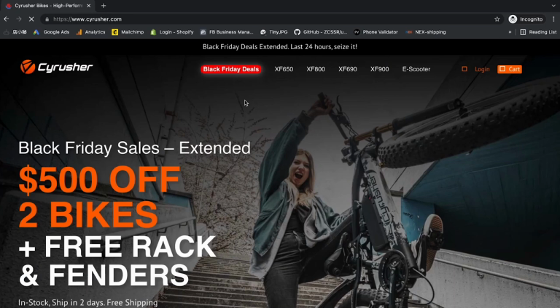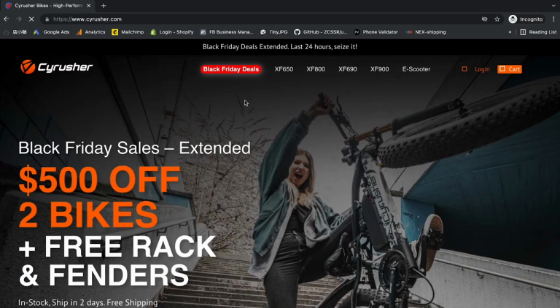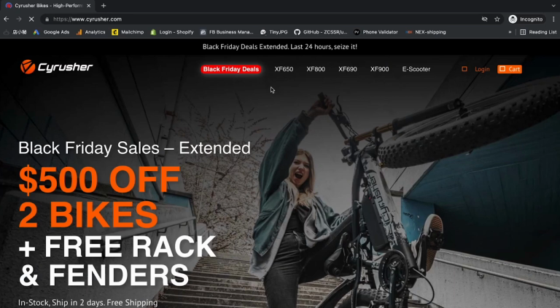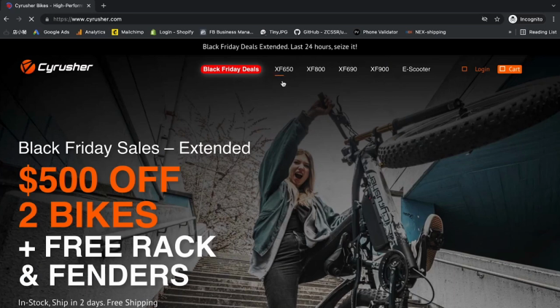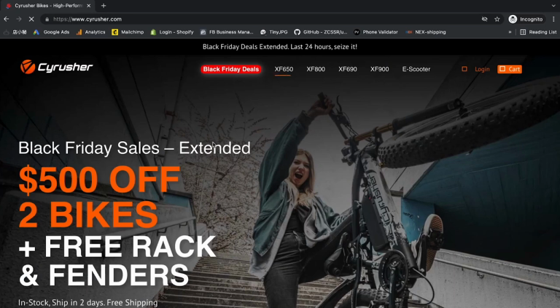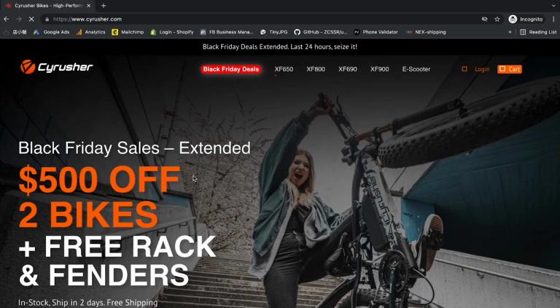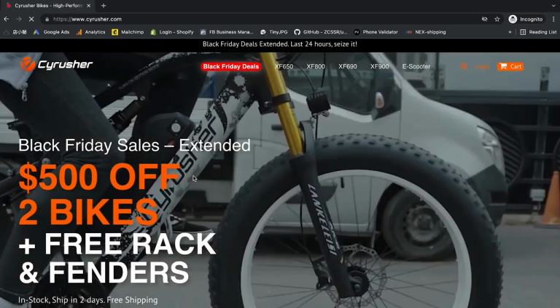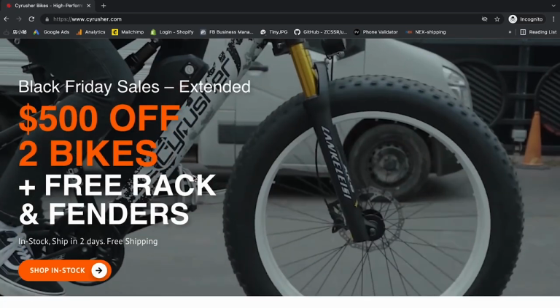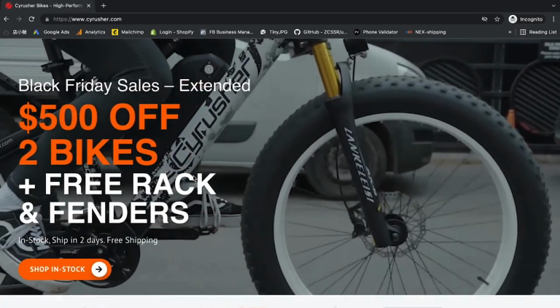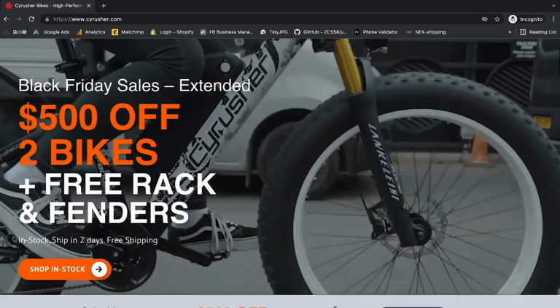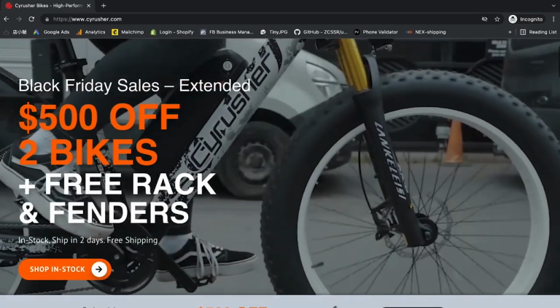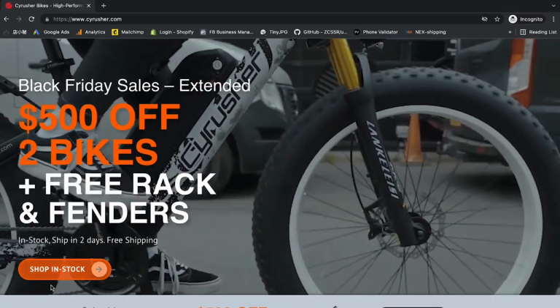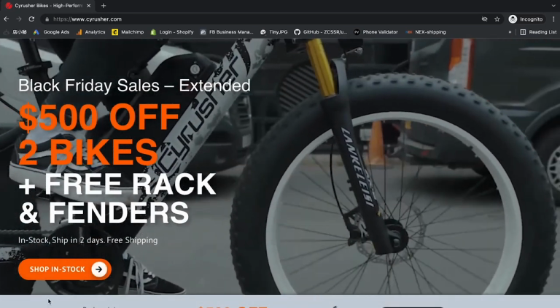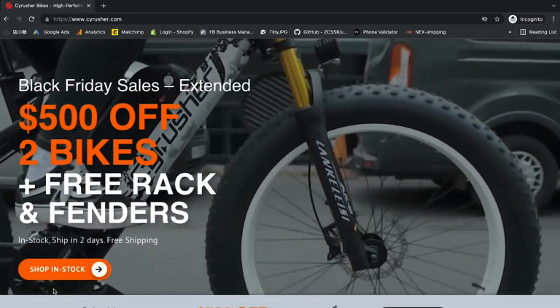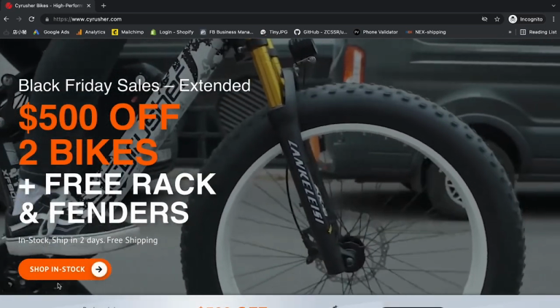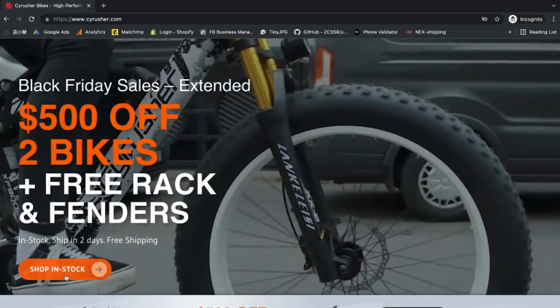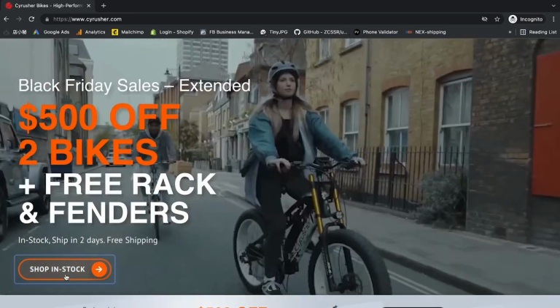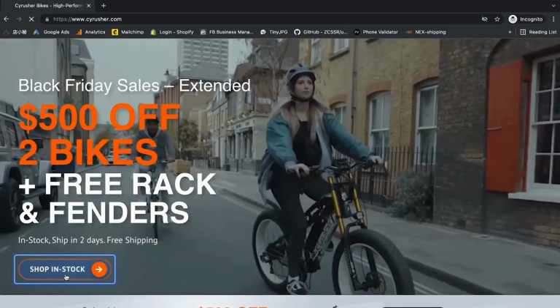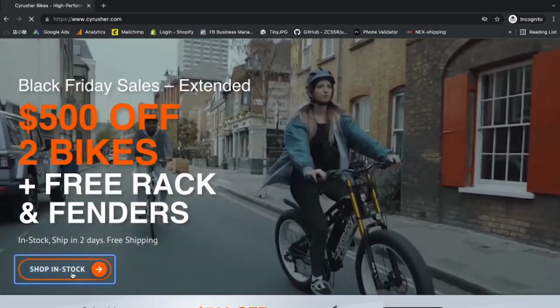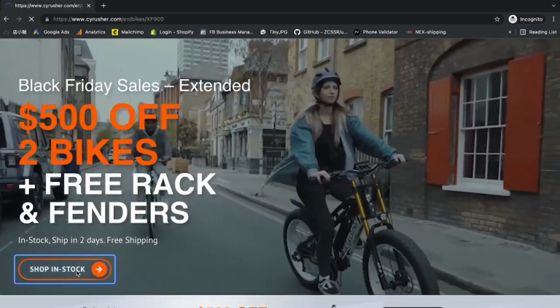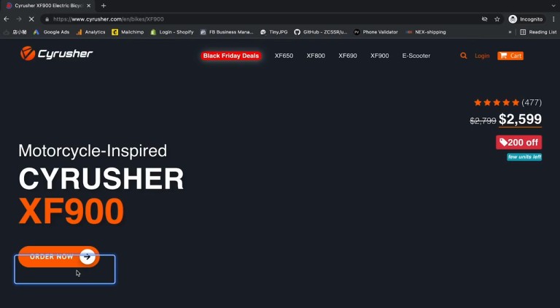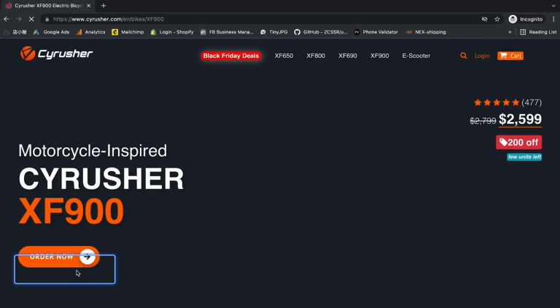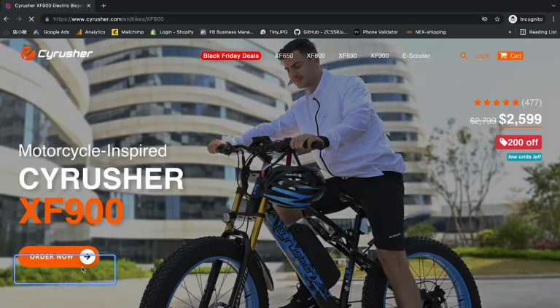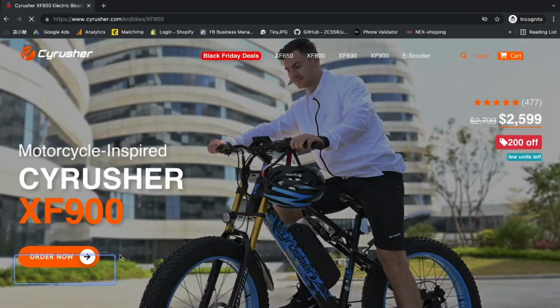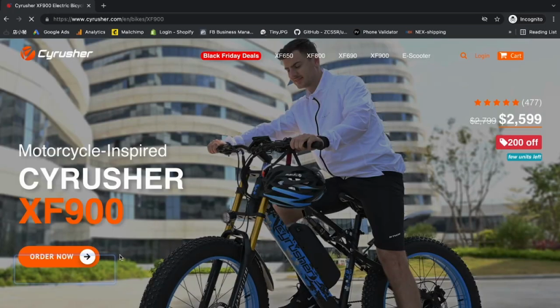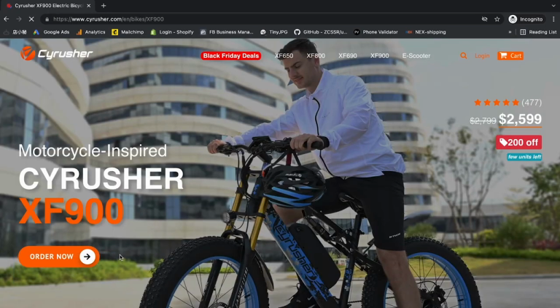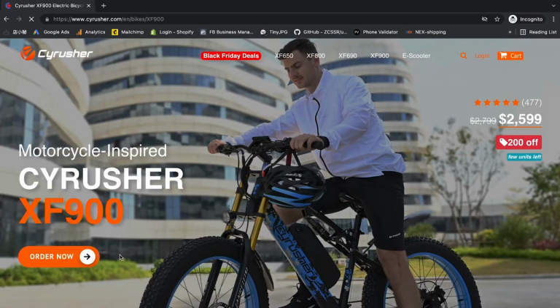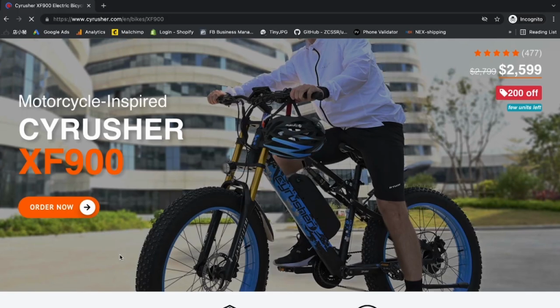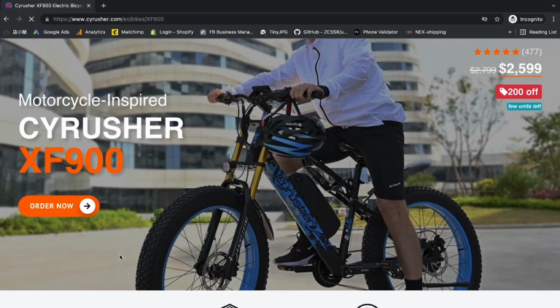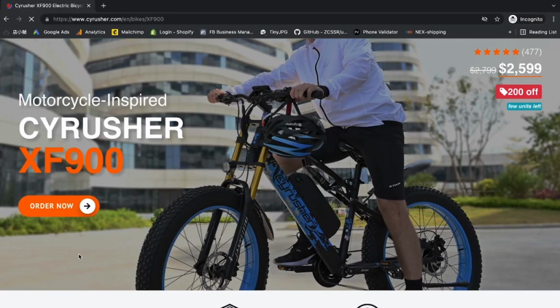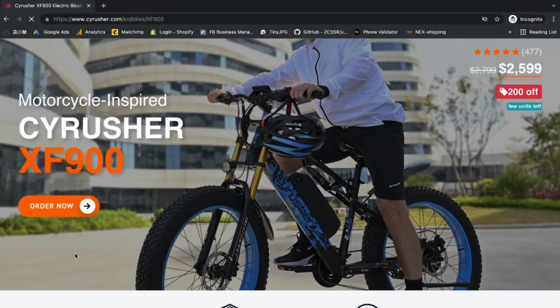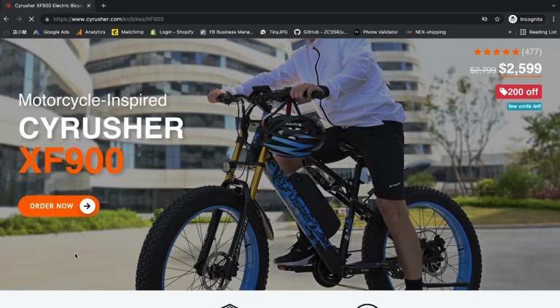Welcome back to CyberEasterTV. Today we're going to talk about how to check out through PayPal without having to have a PayPal account.